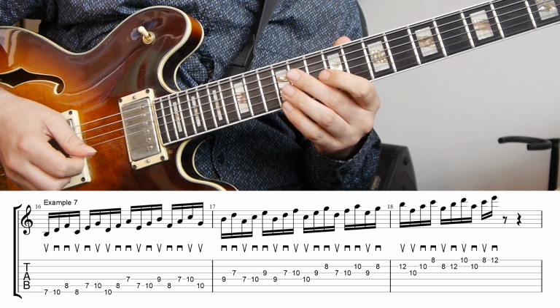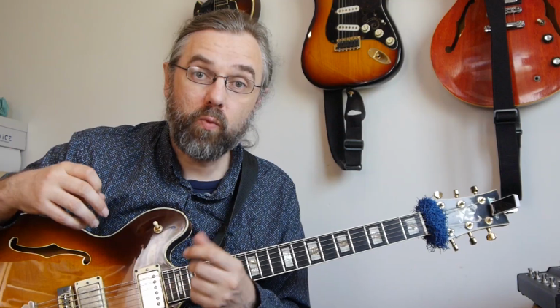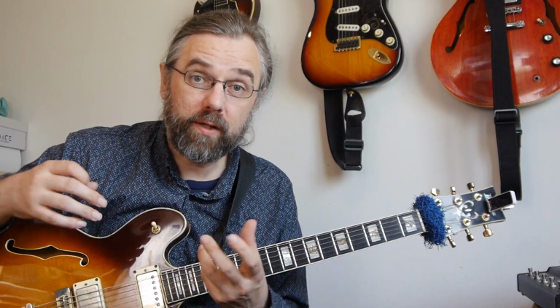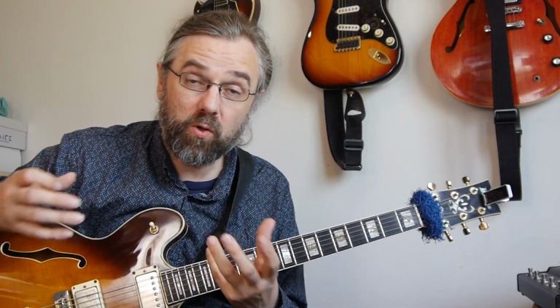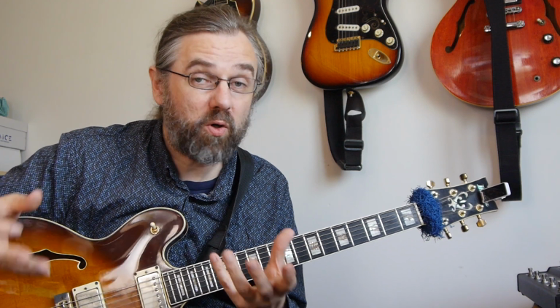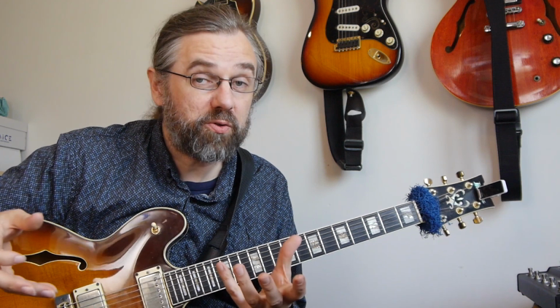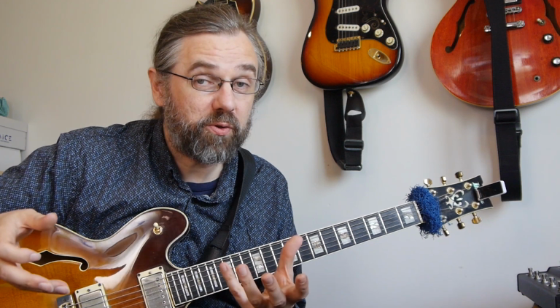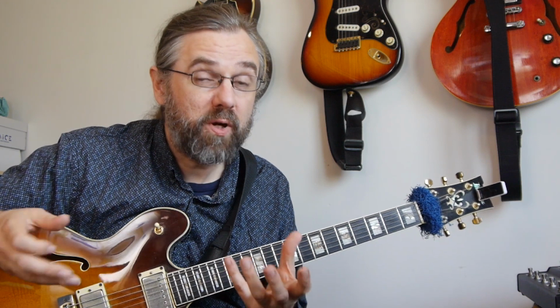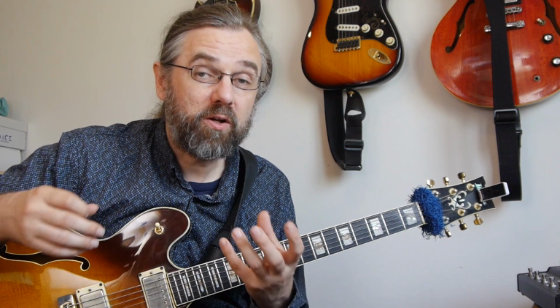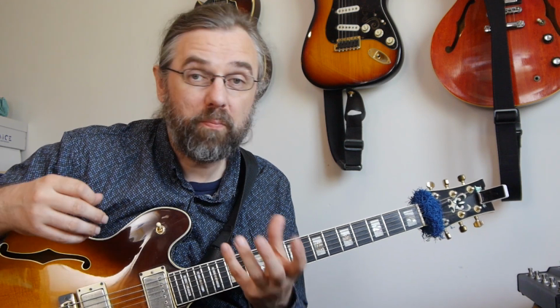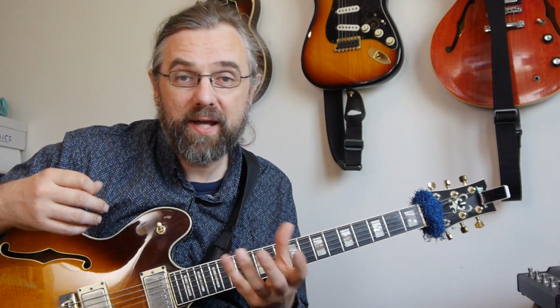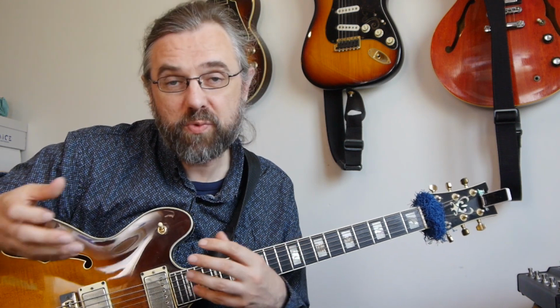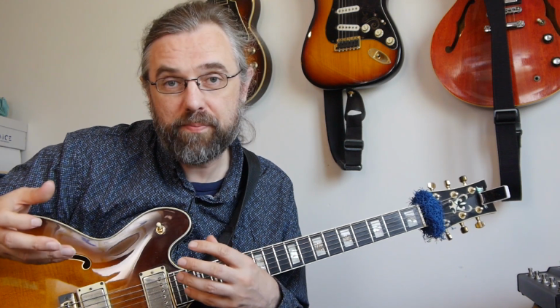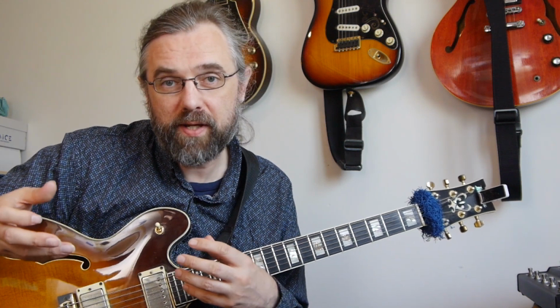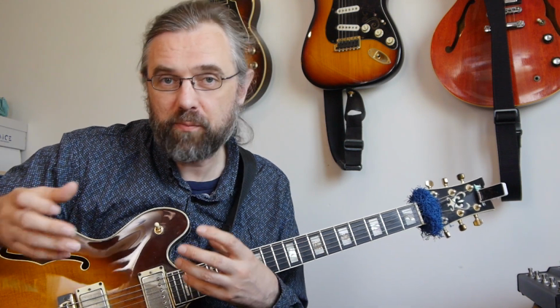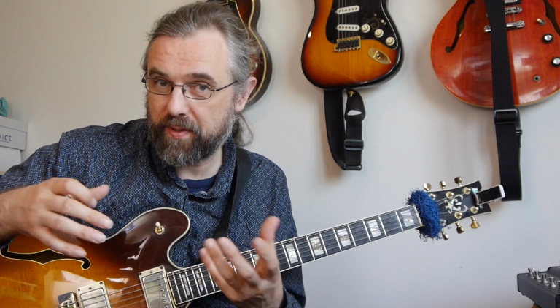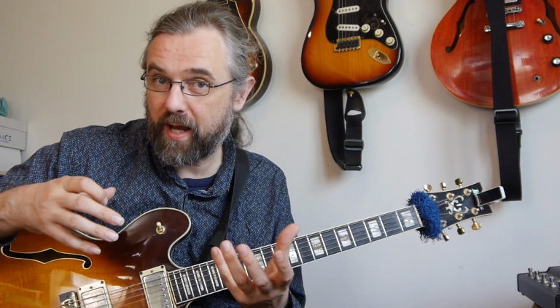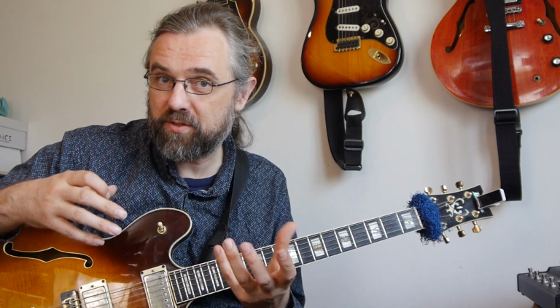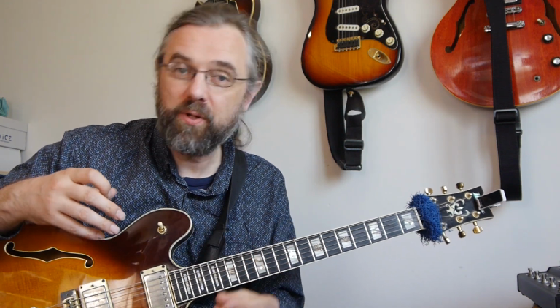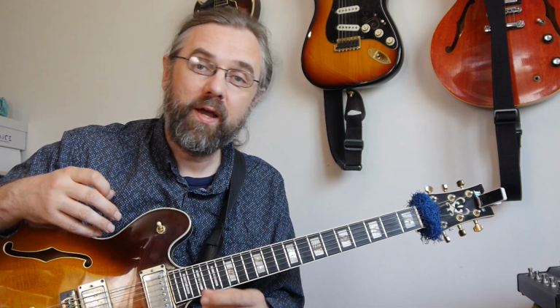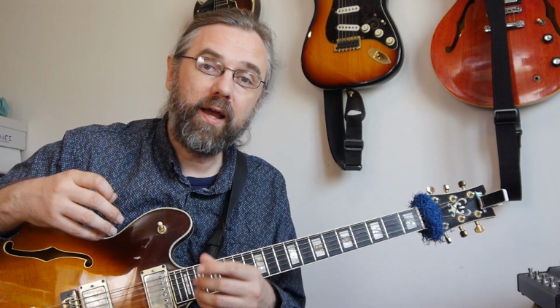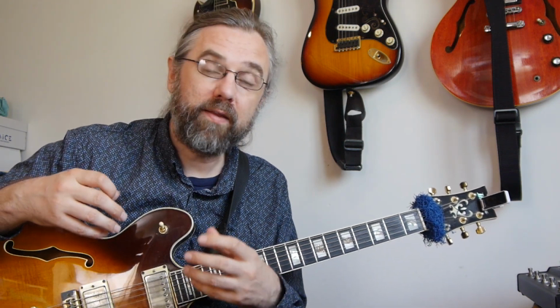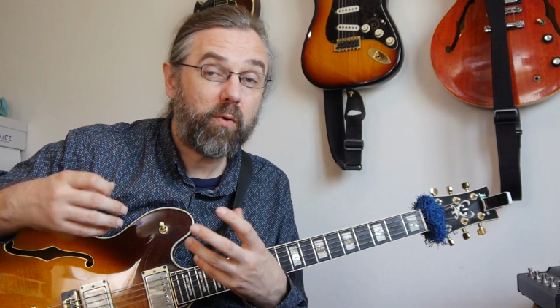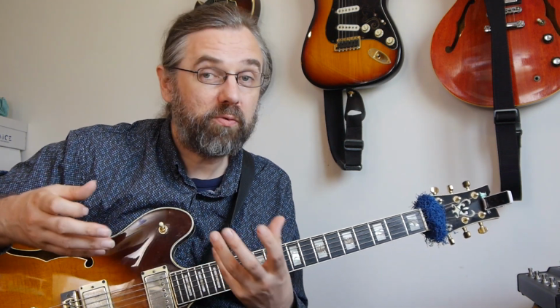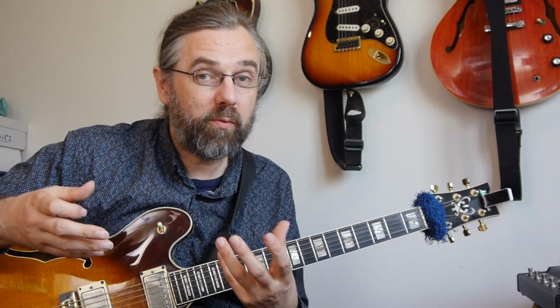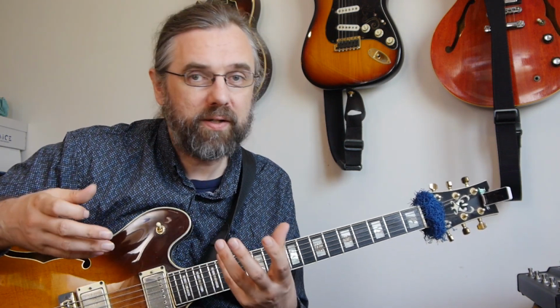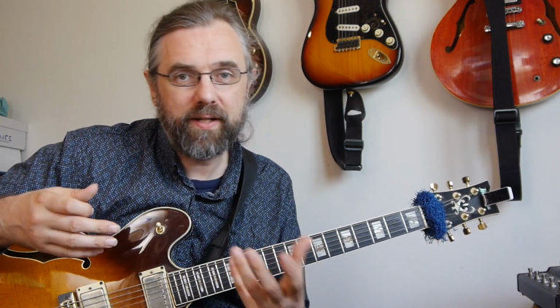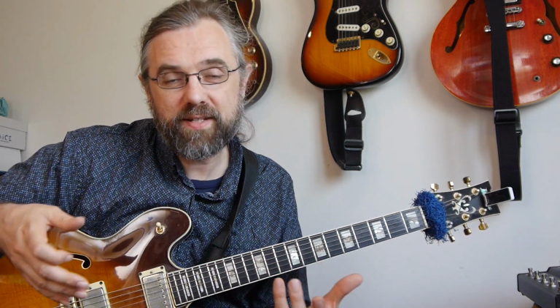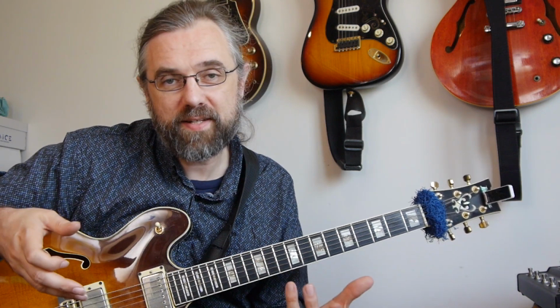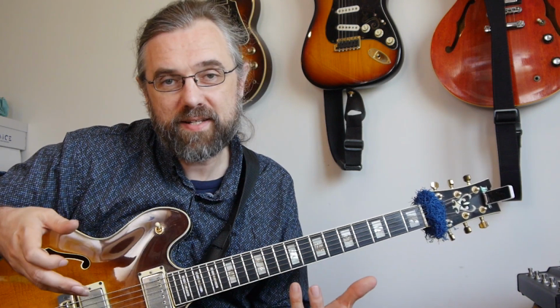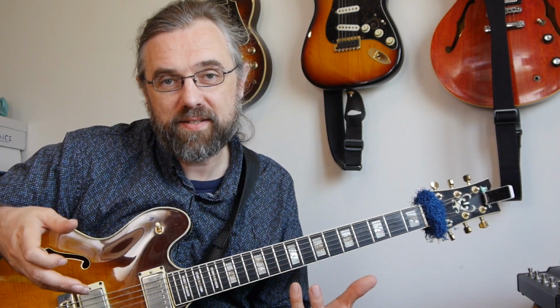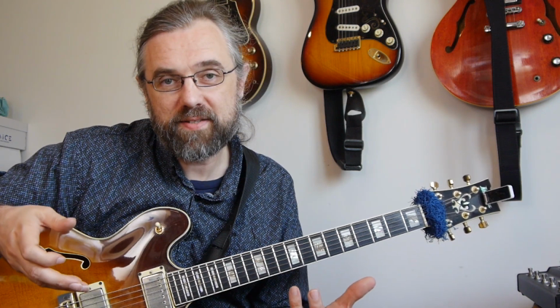We can of course also combine sweep picking with legato, and that works really well in an exercise like this.